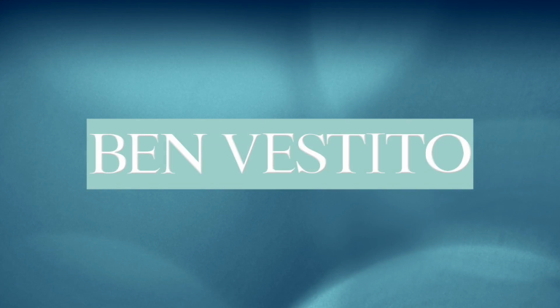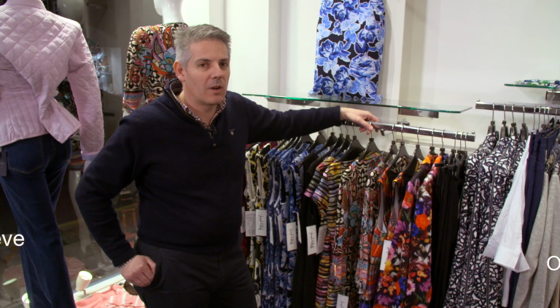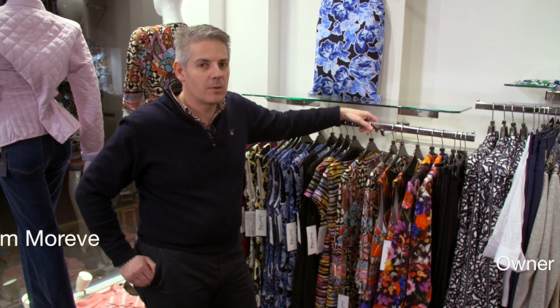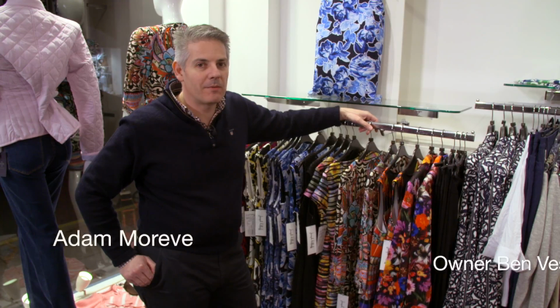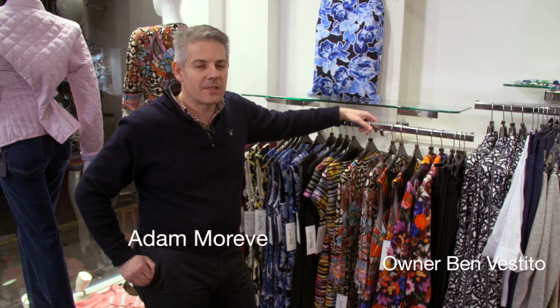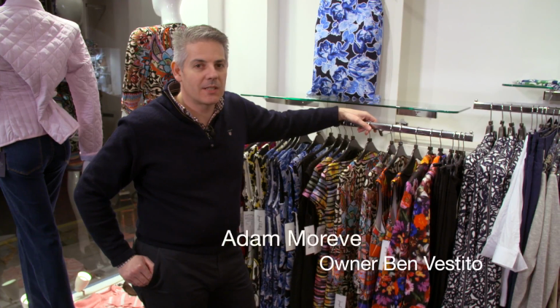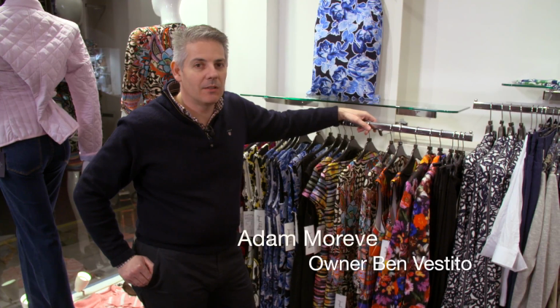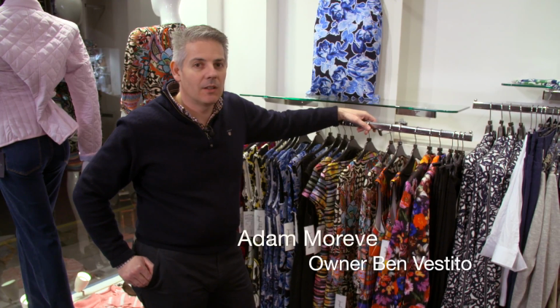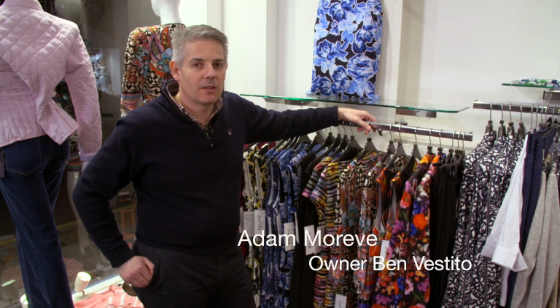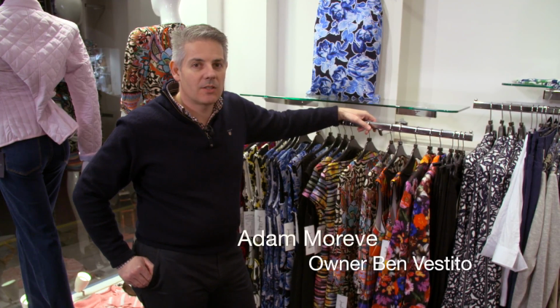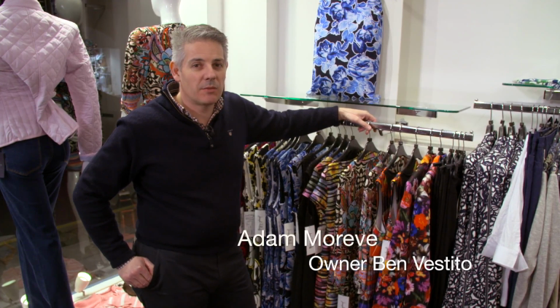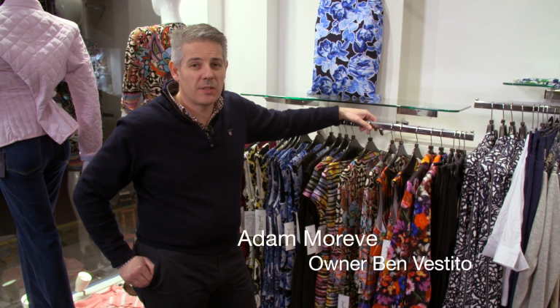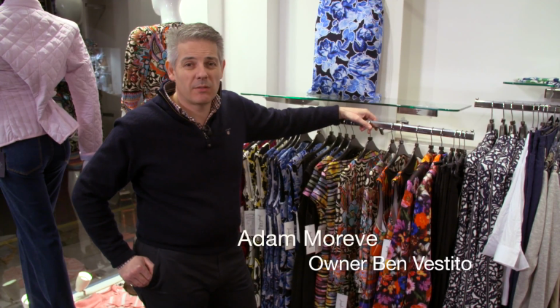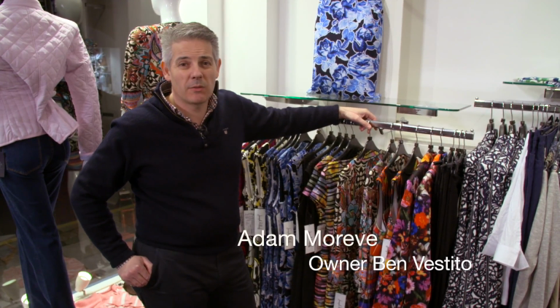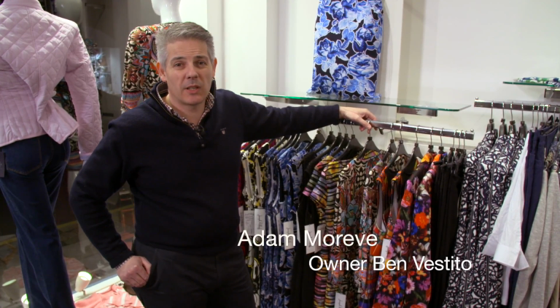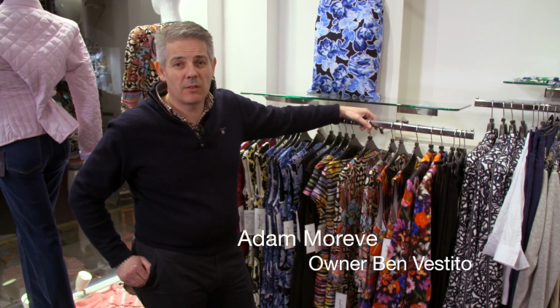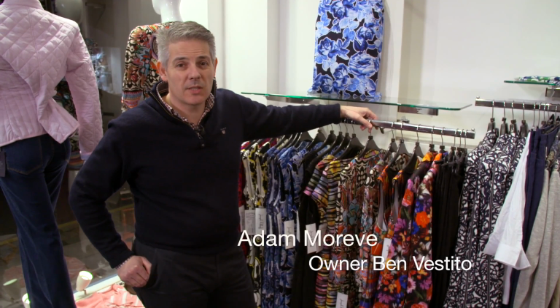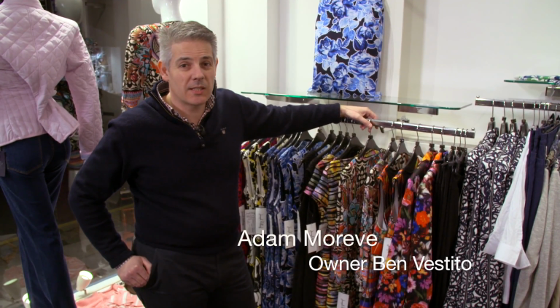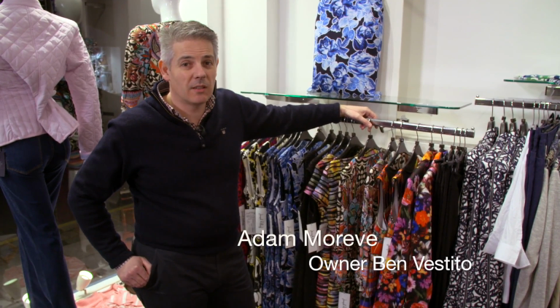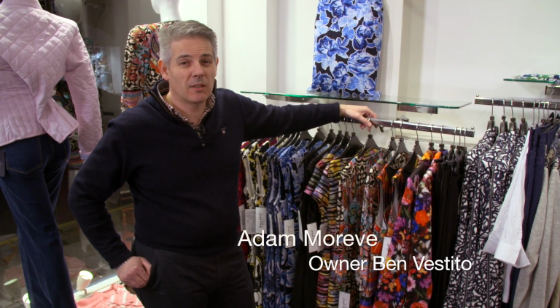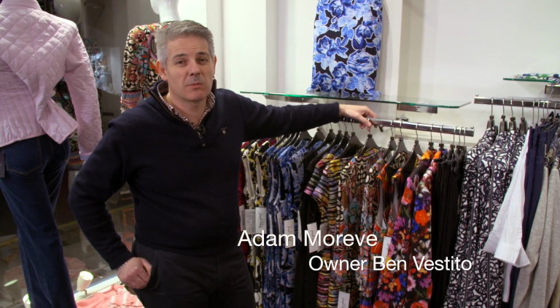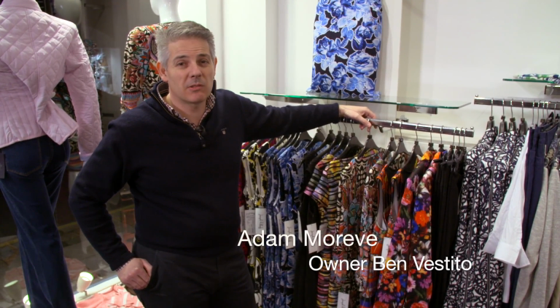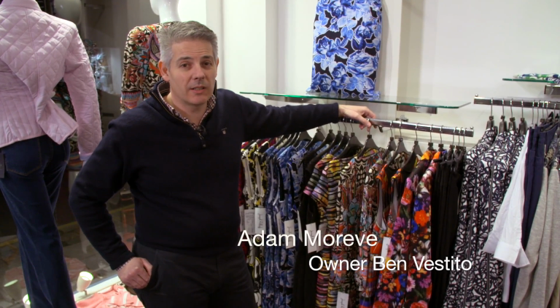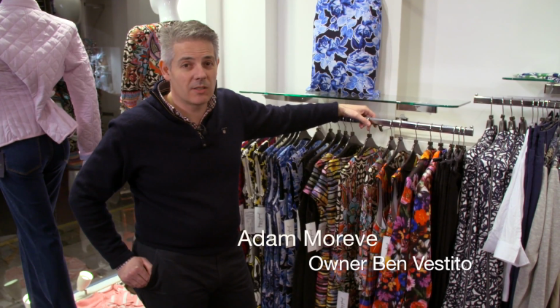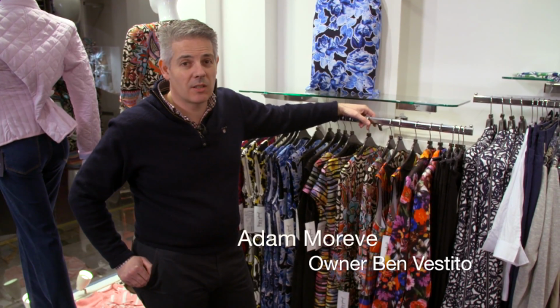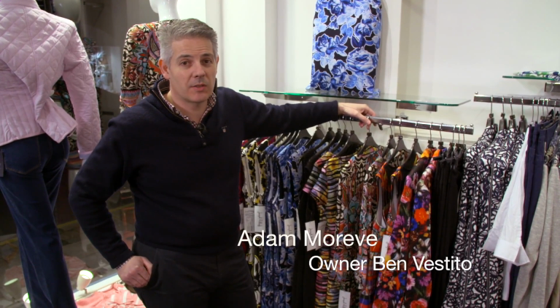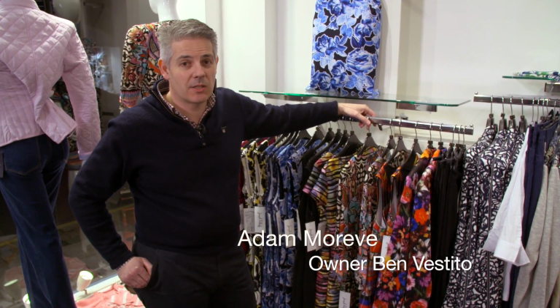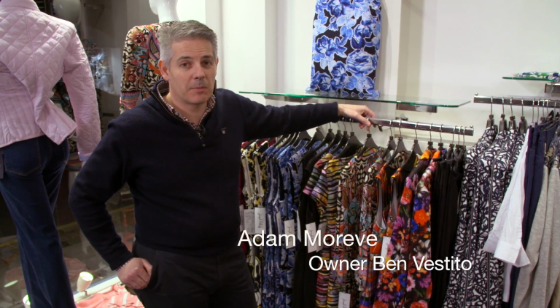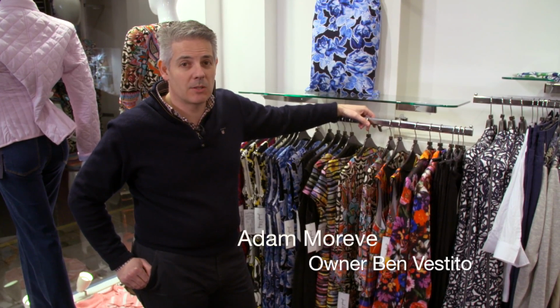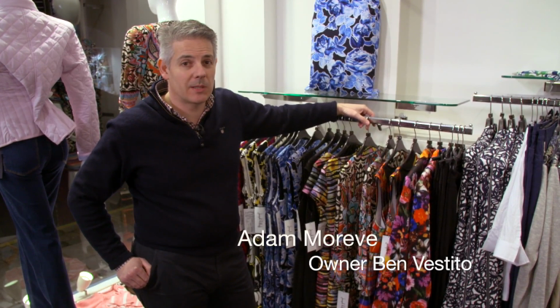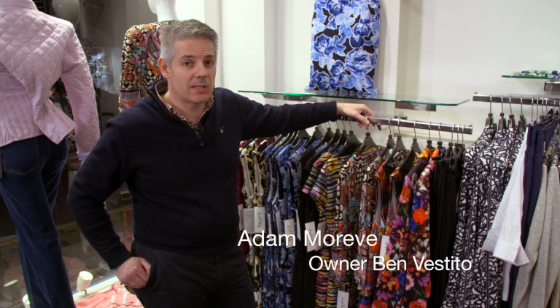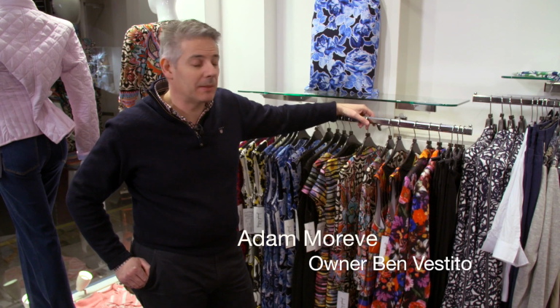Welcome to Benvestito. This is our first ever video newsletter. I've got some great new styles for this coming spring summer.